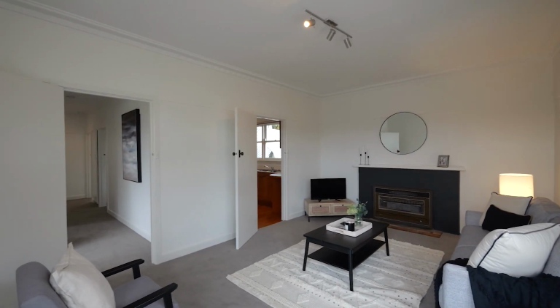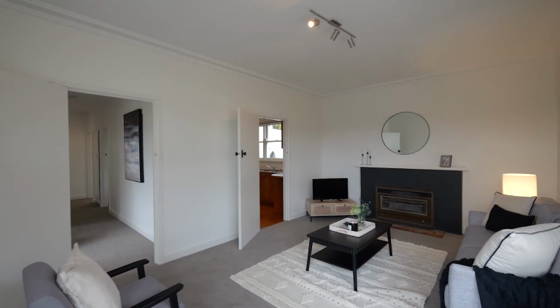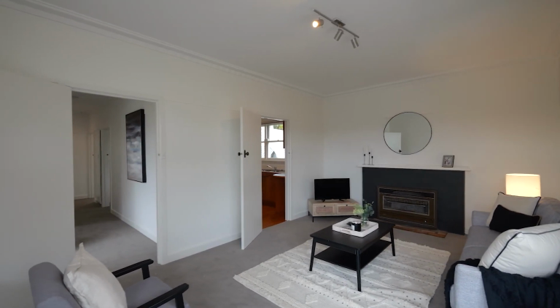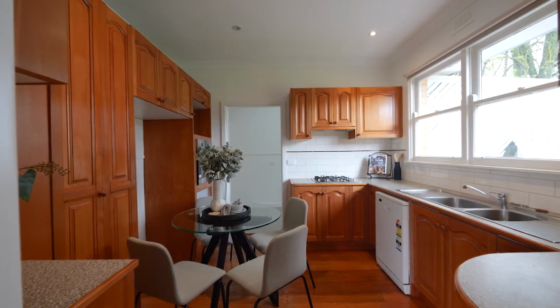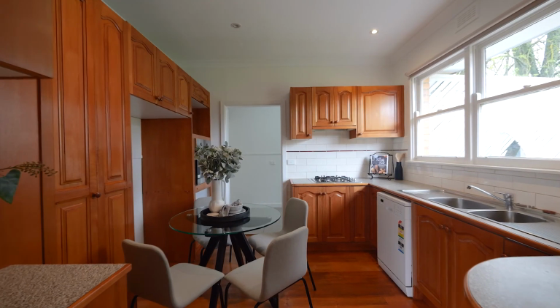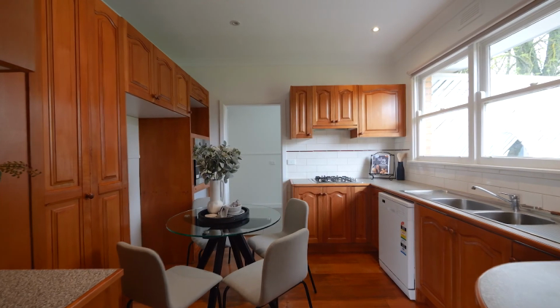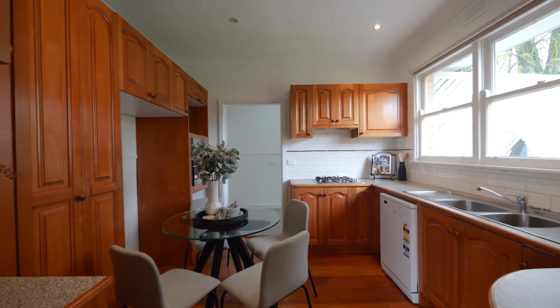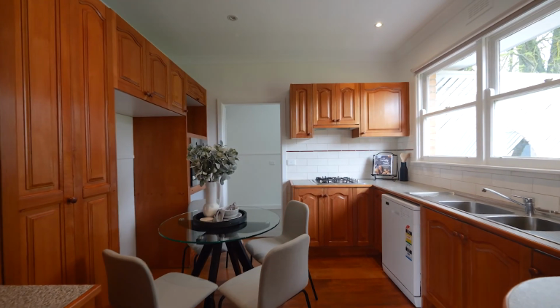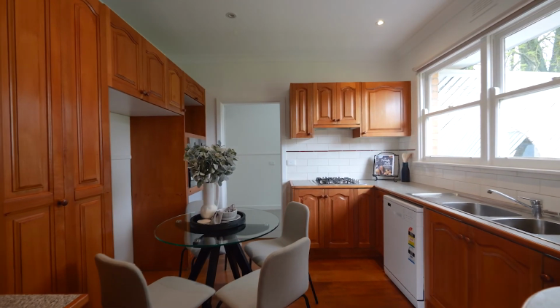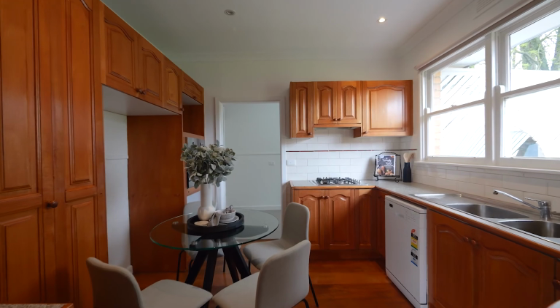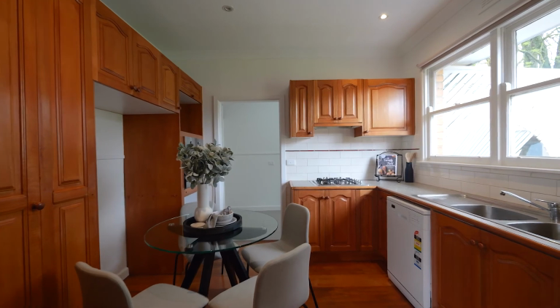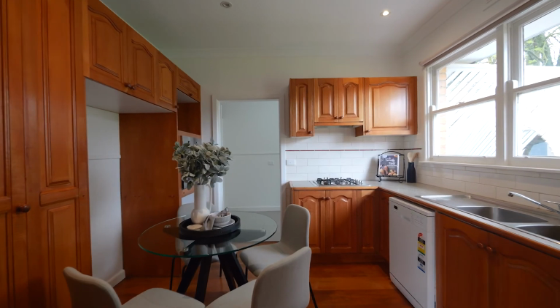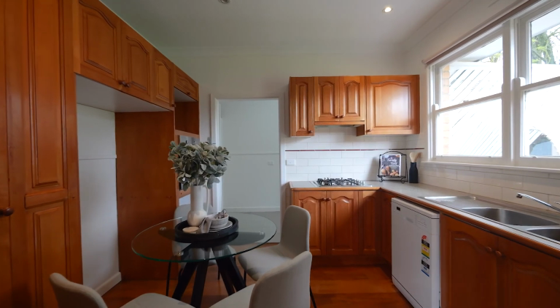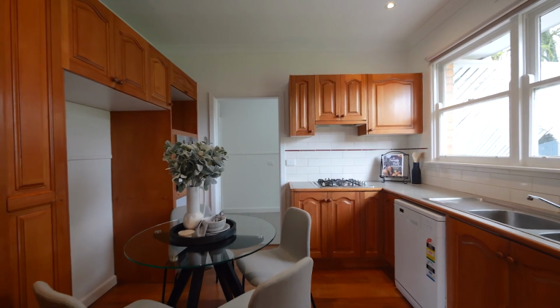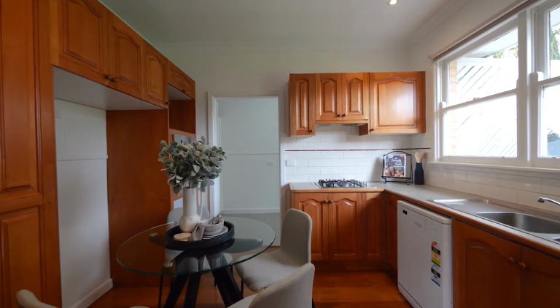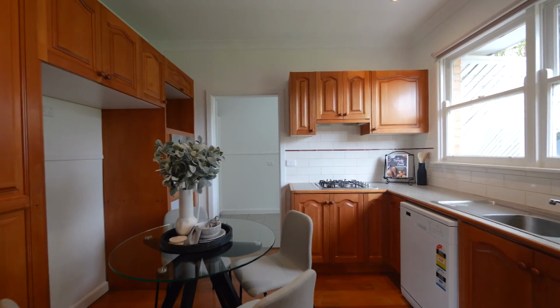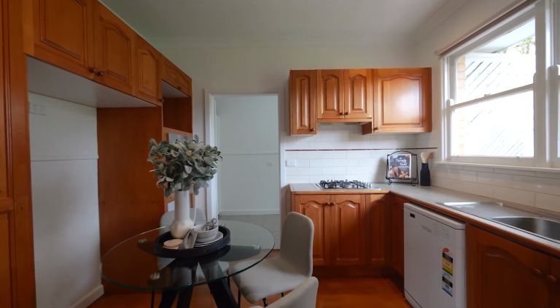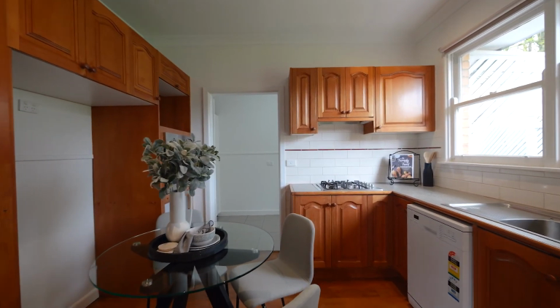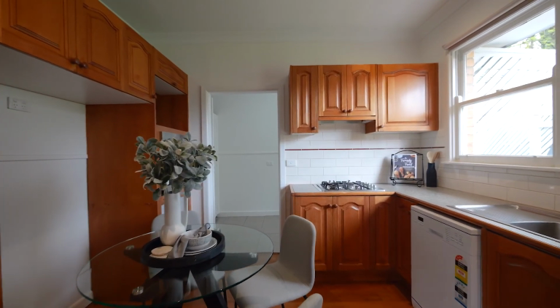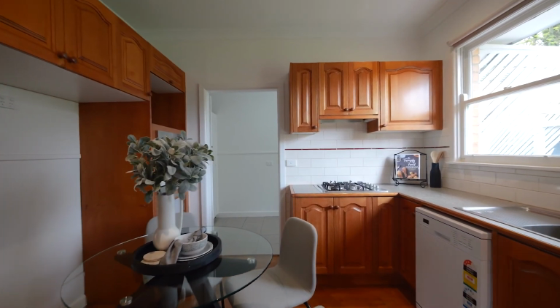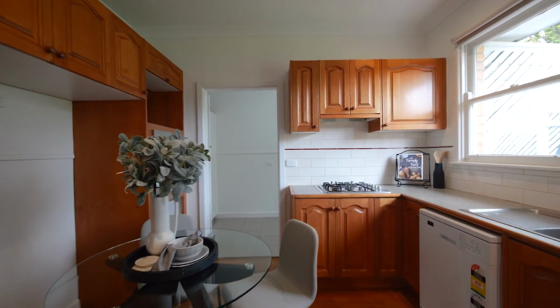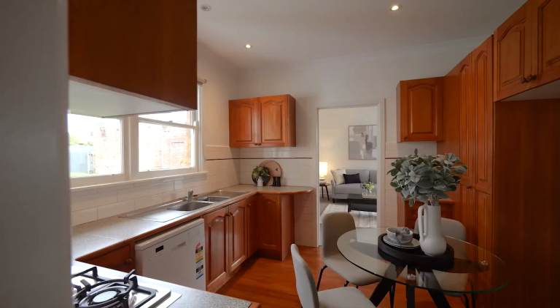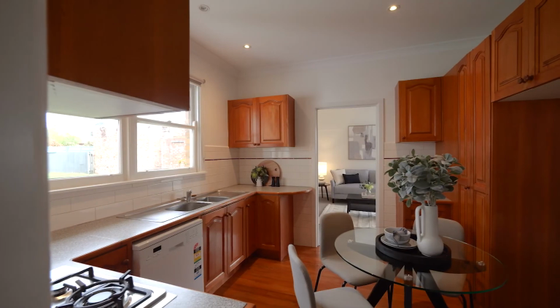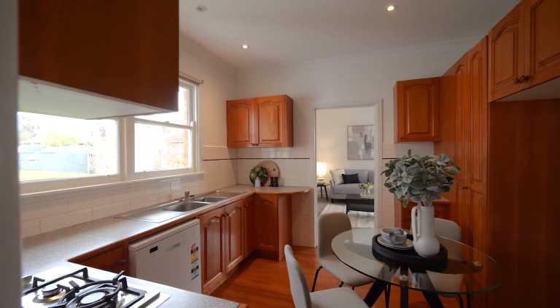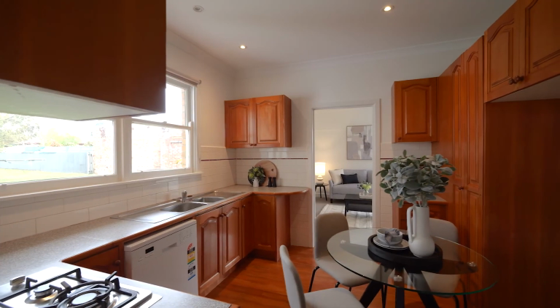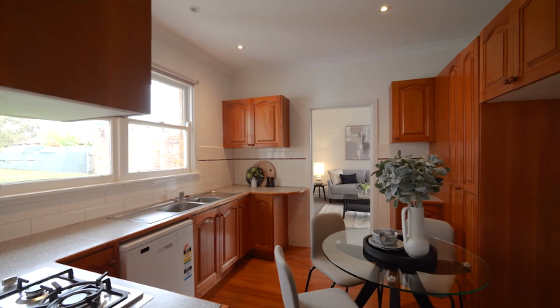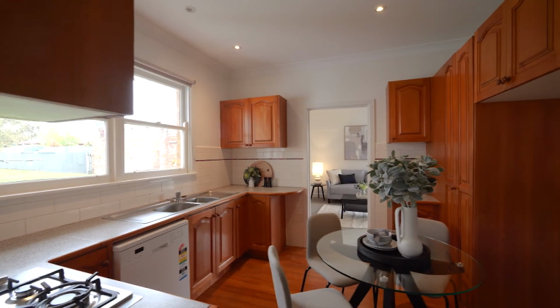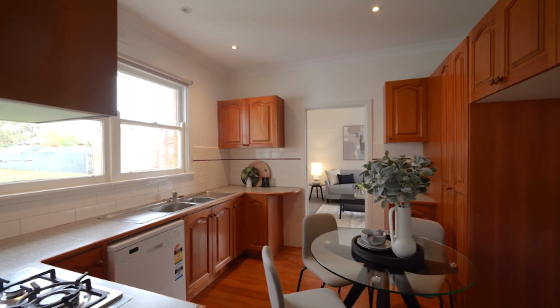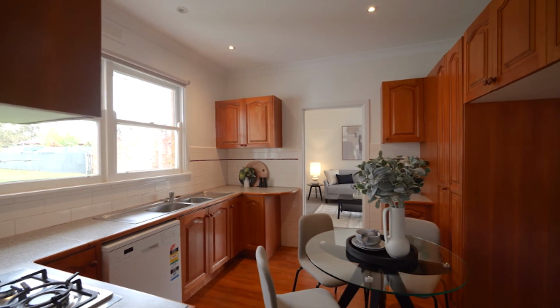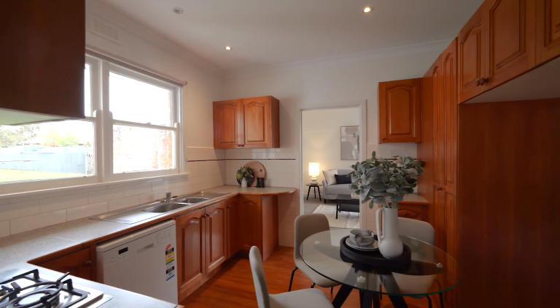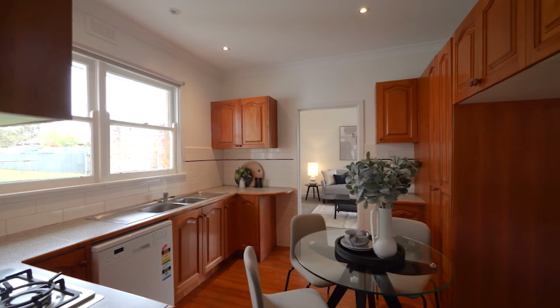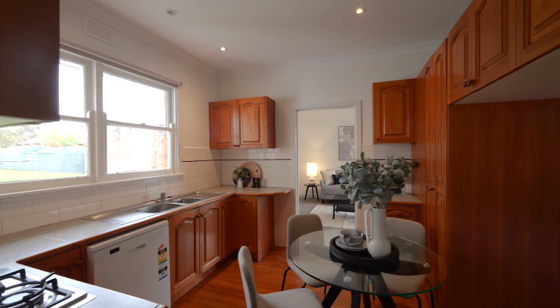The hardwood kitchen overlooks the backyard and is completed with a dishwasher, an abundance of cupboard space, gas stove, and wall oven.